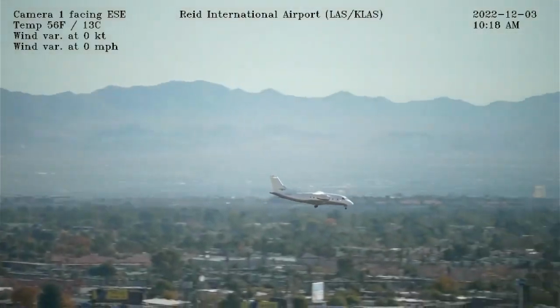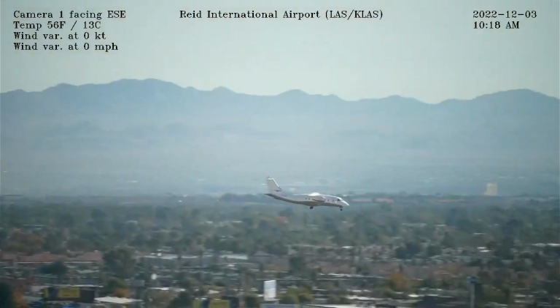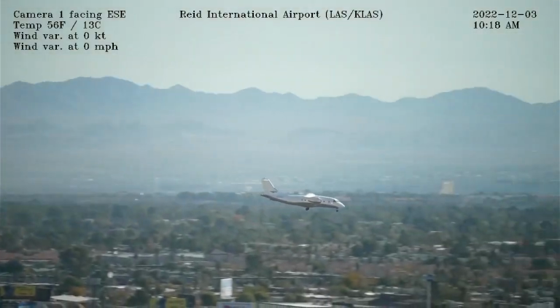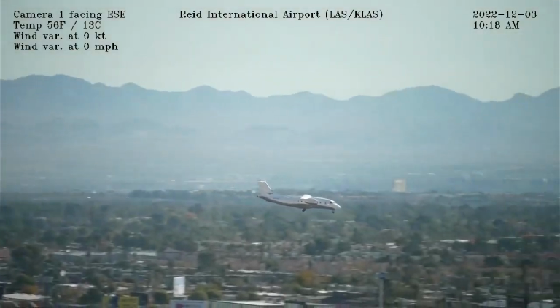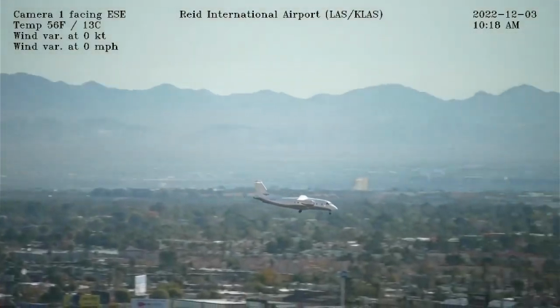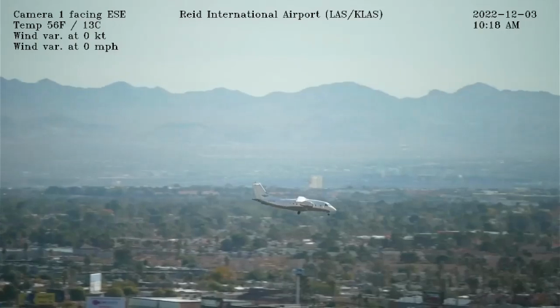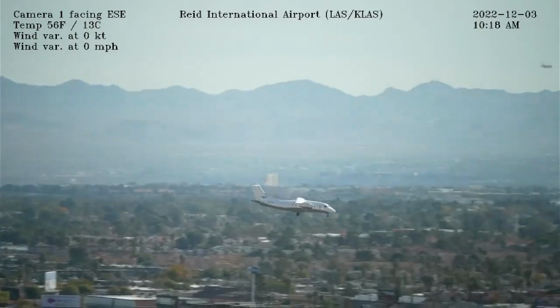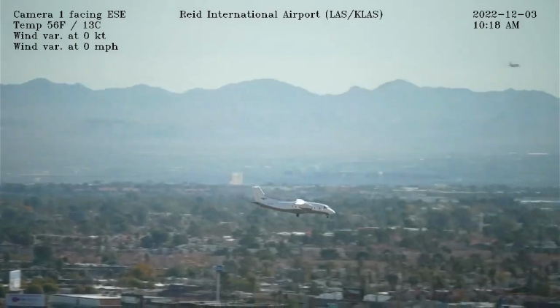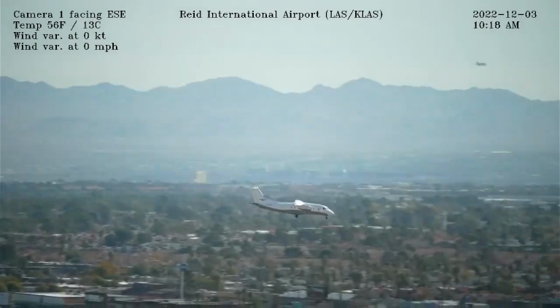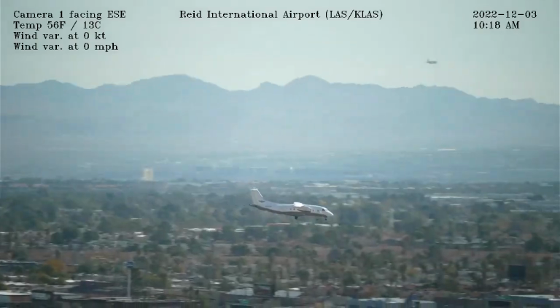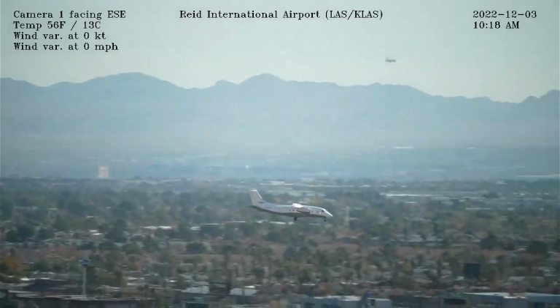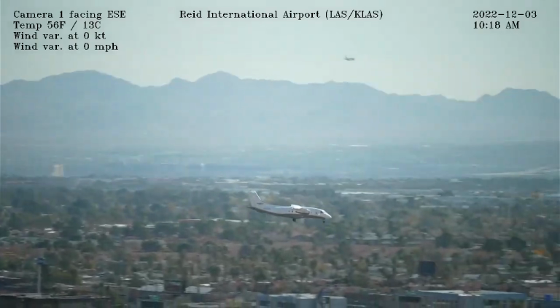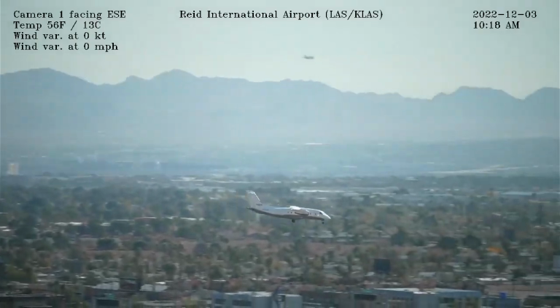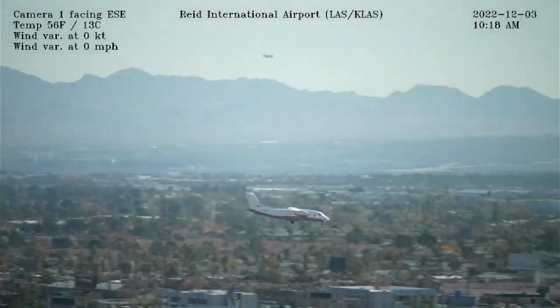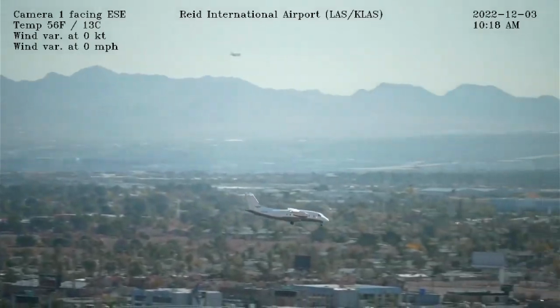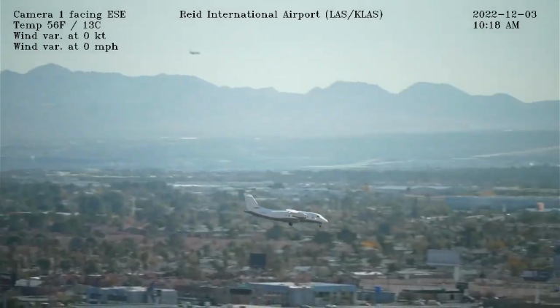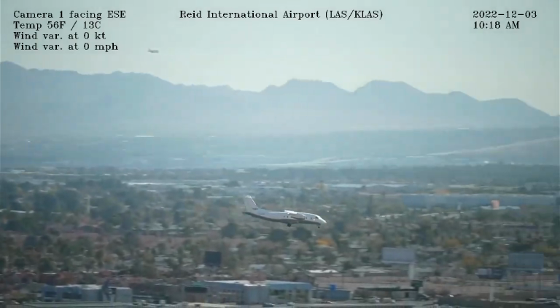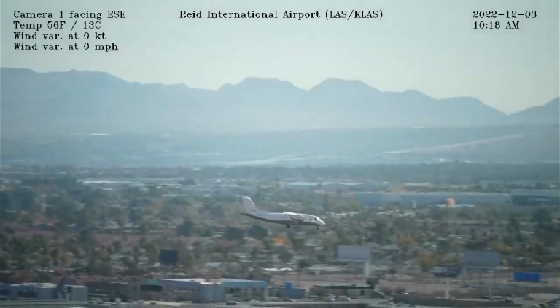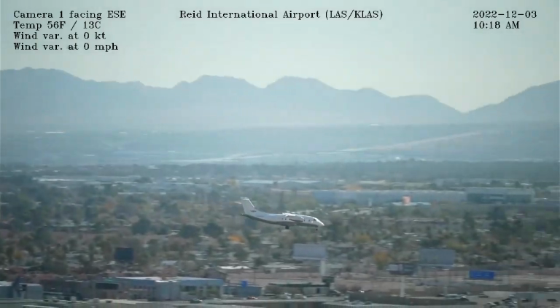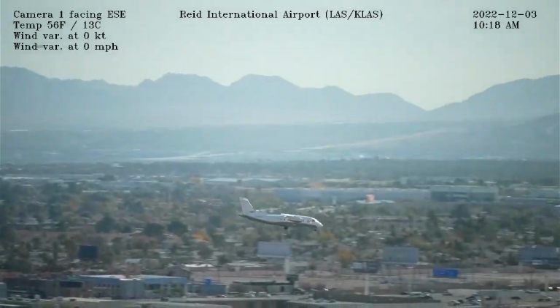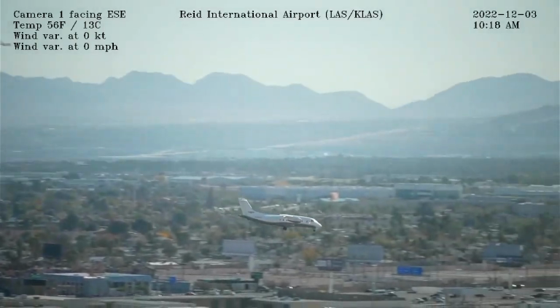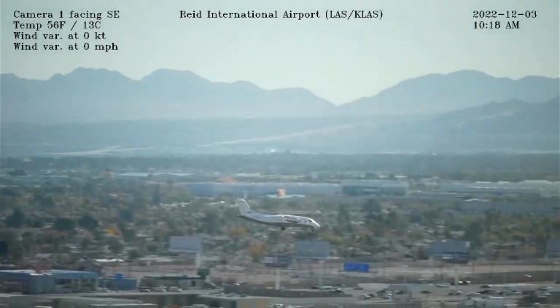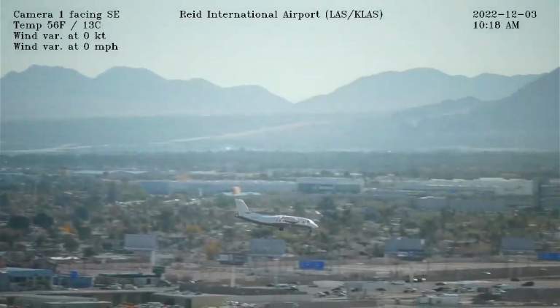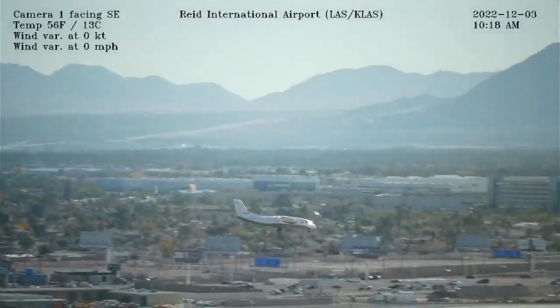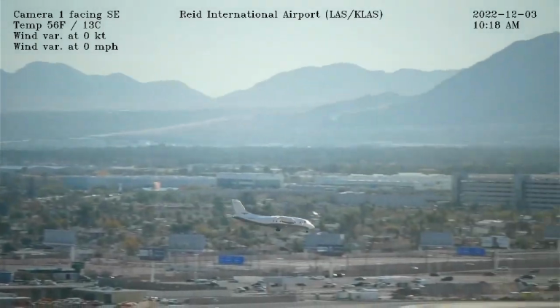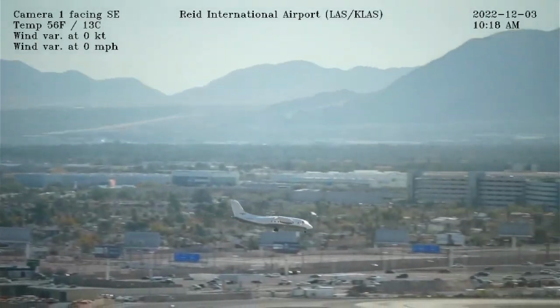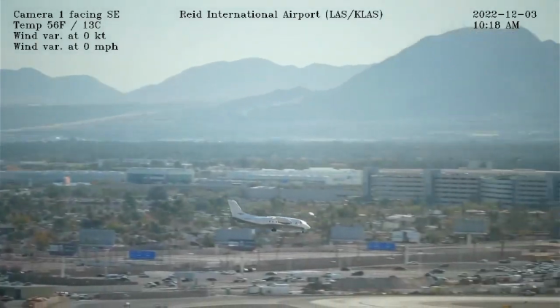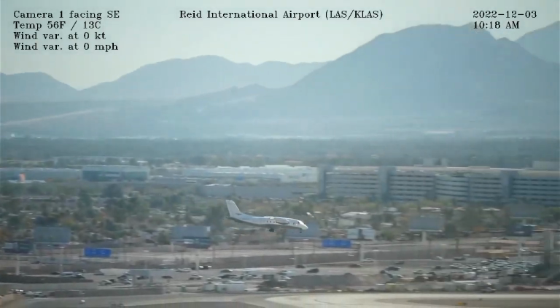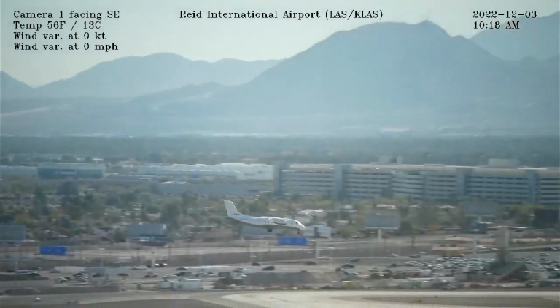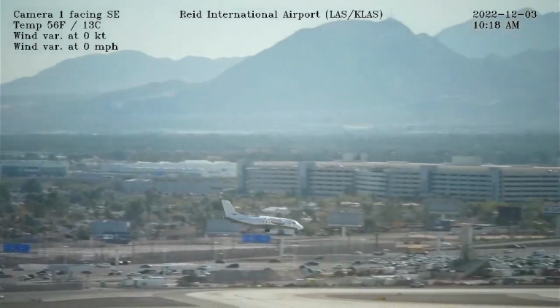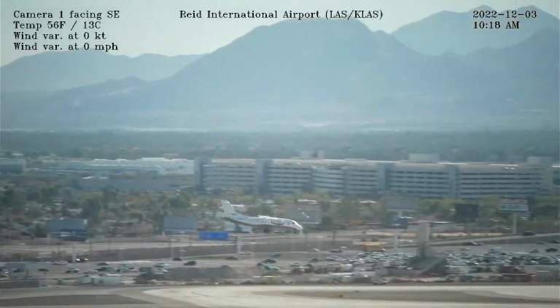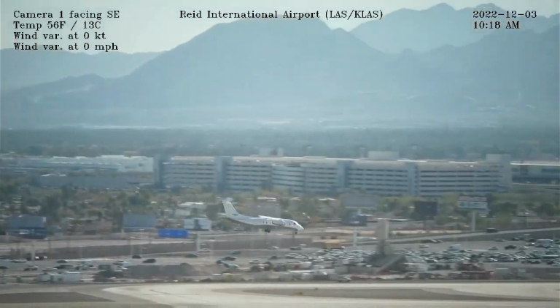6th right, 94, zero-way, contact departure. 6th right, 94, zero-way. Bye, 6th.